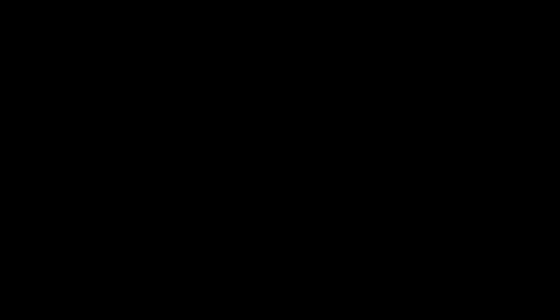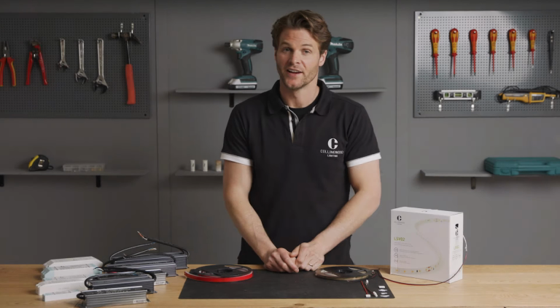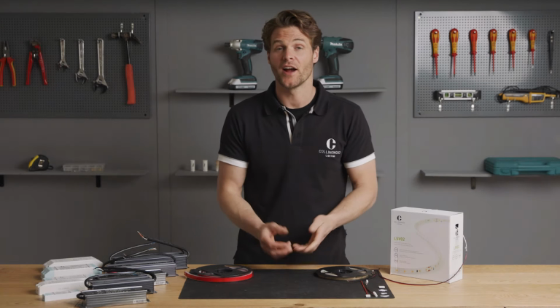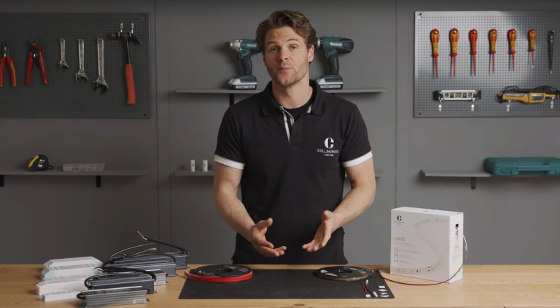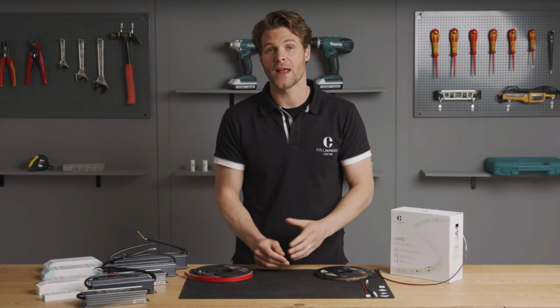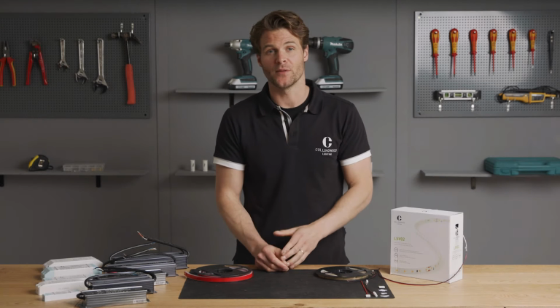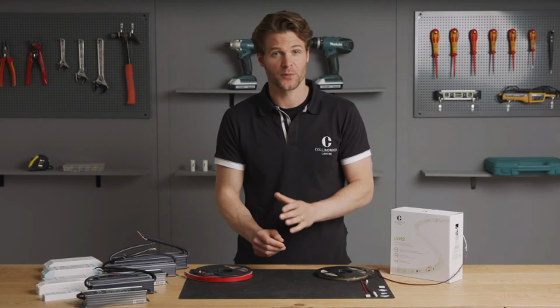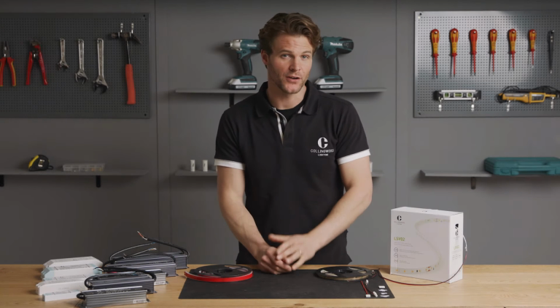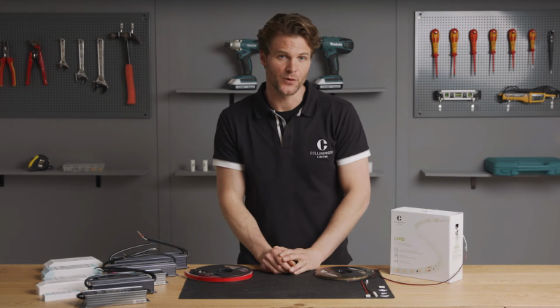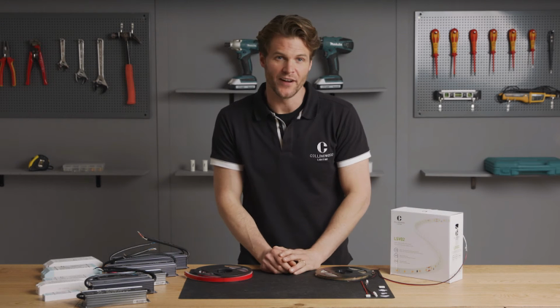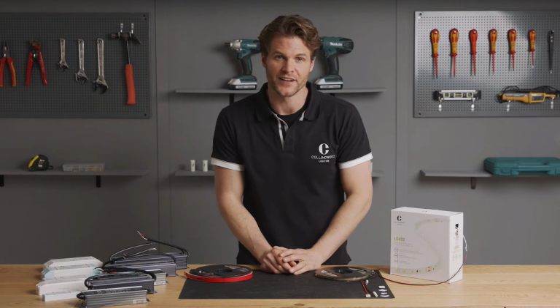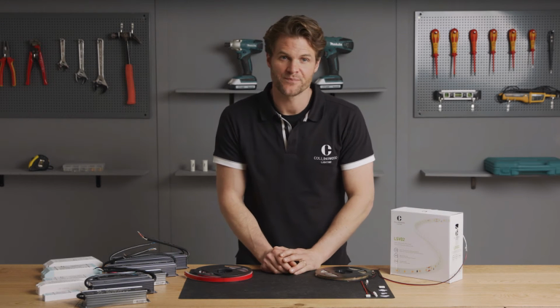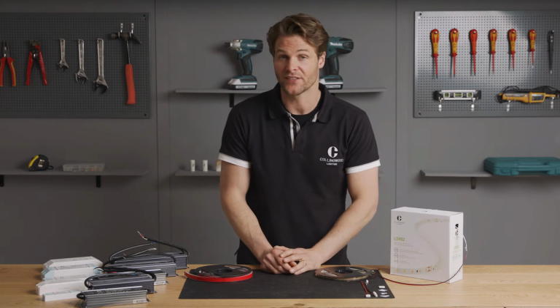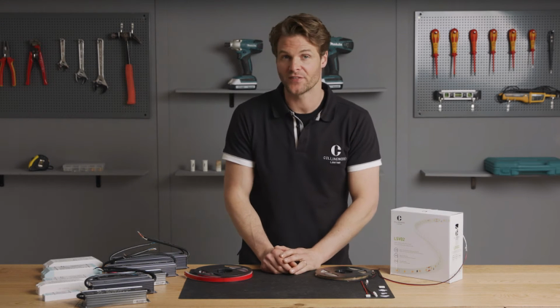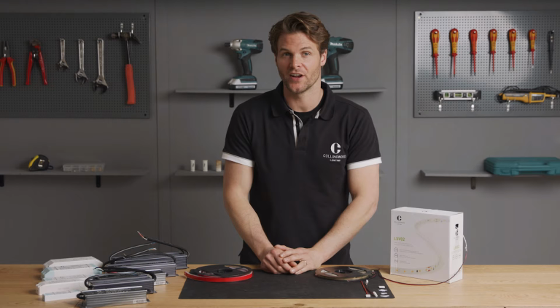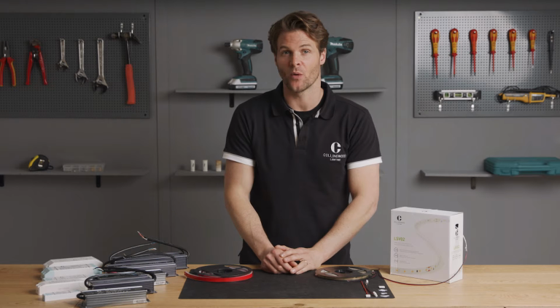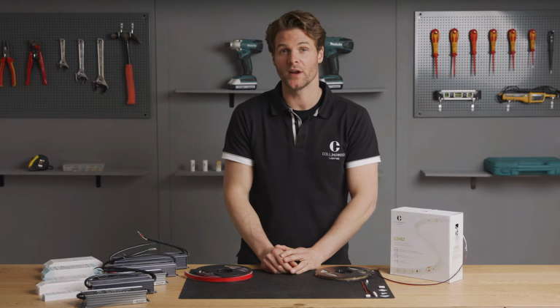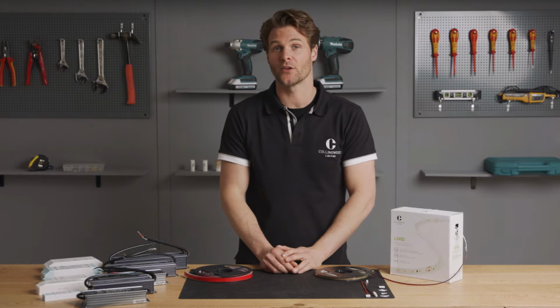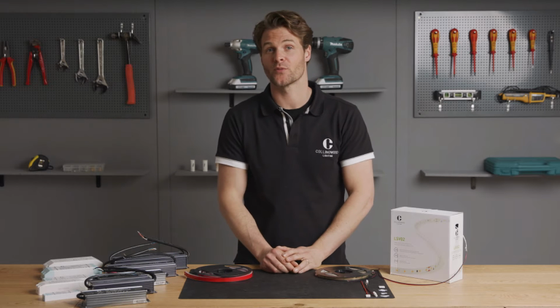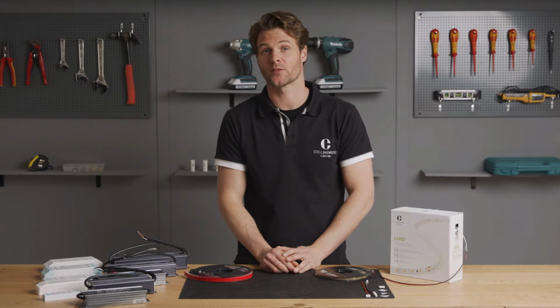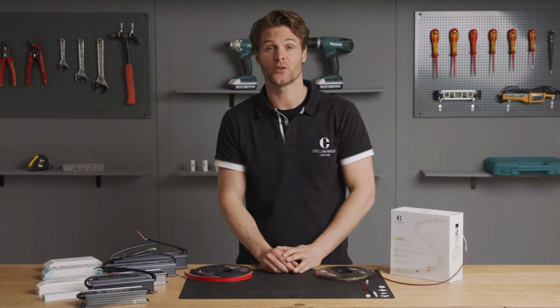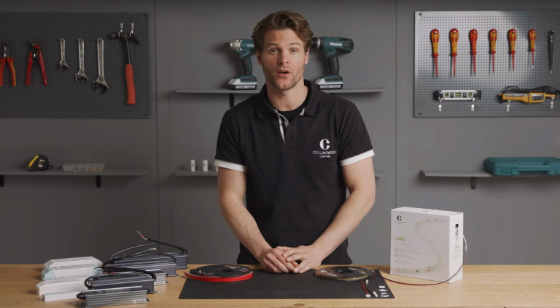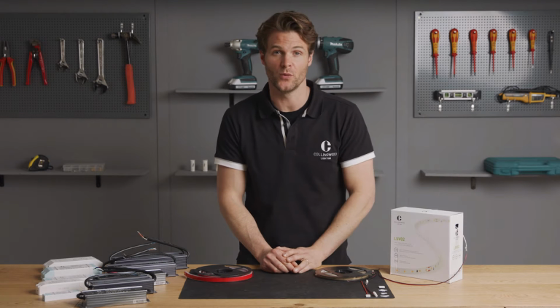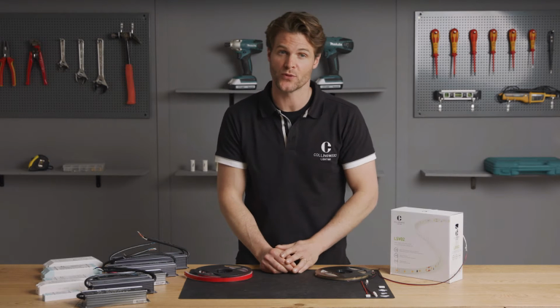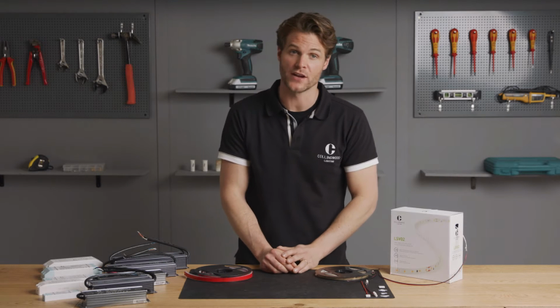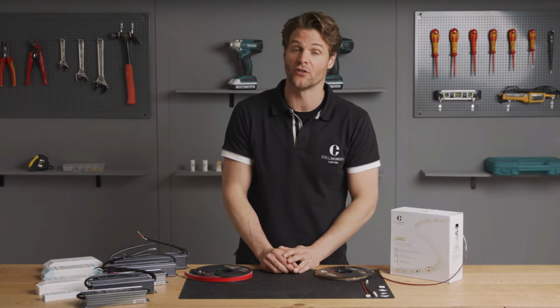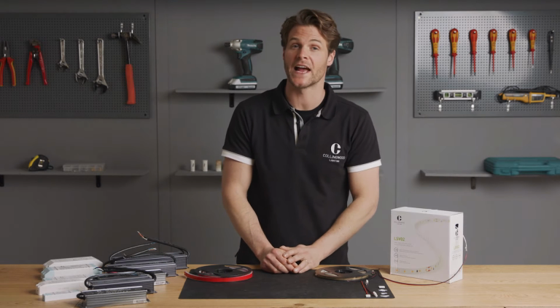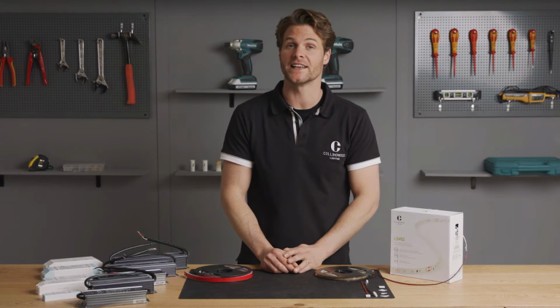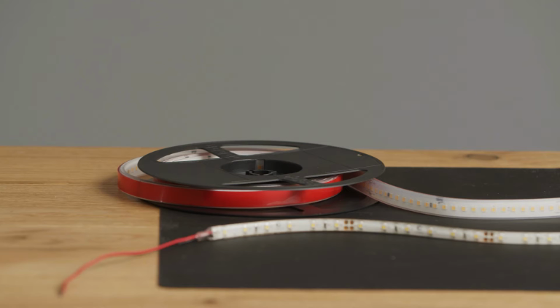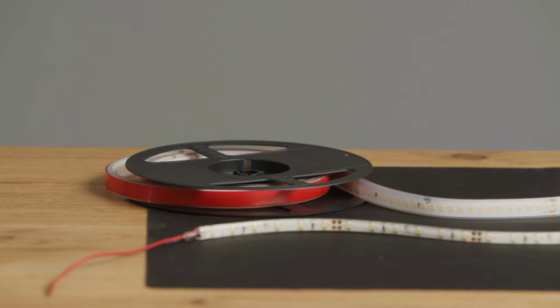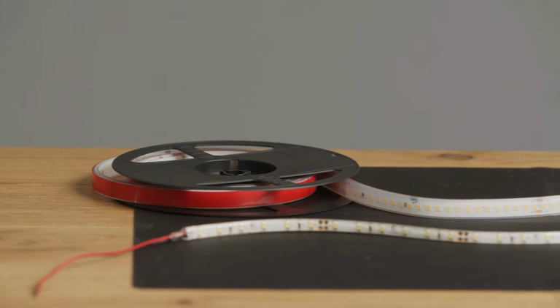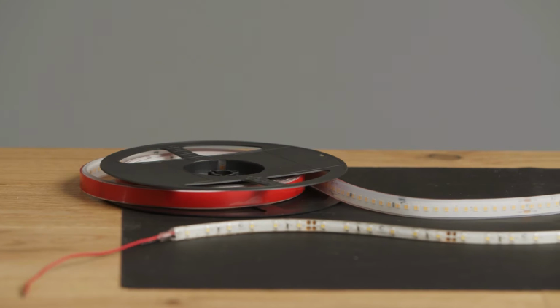Hi, I'm Jamie from Collingwood Lighting. In this video we're going to run through Collingwood's range of LED strip lights.